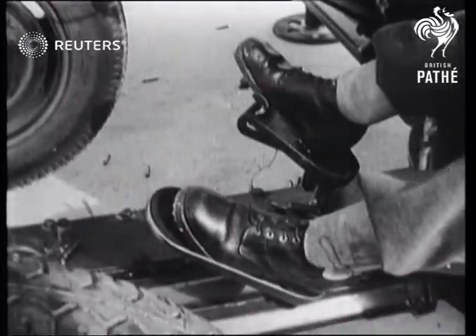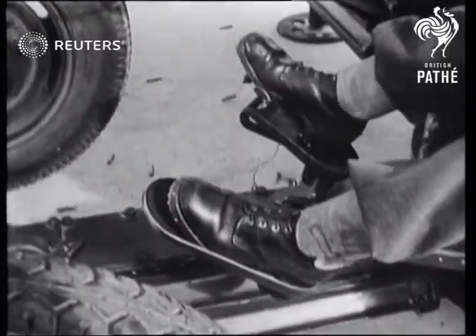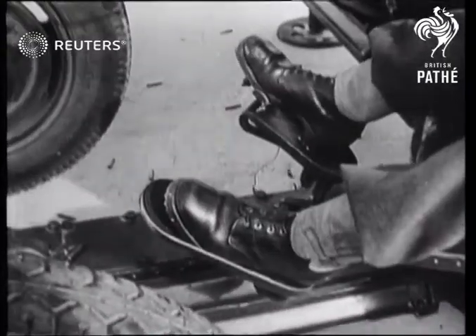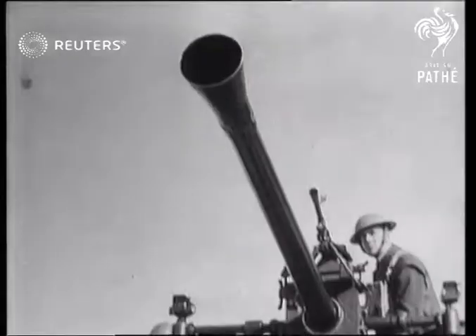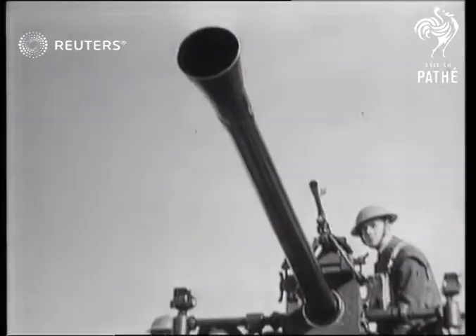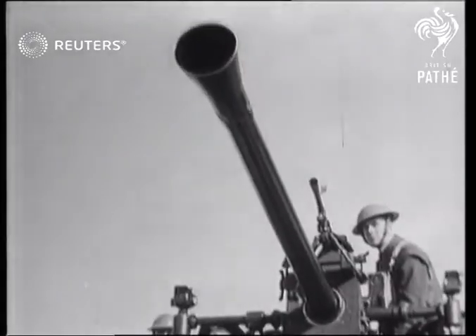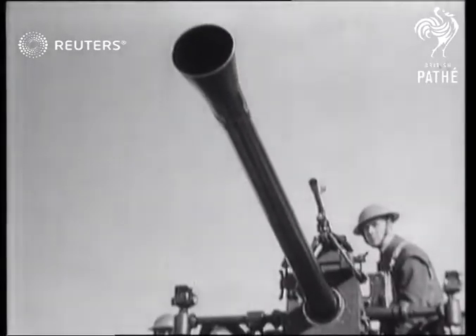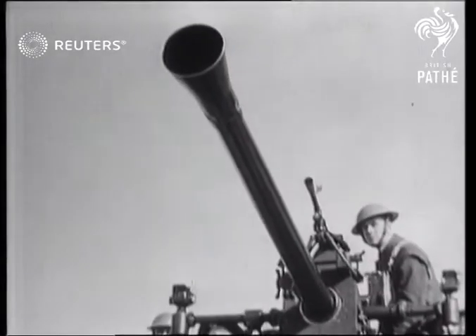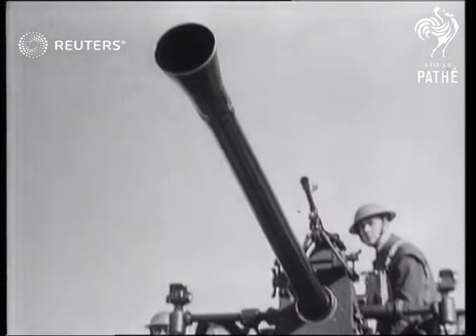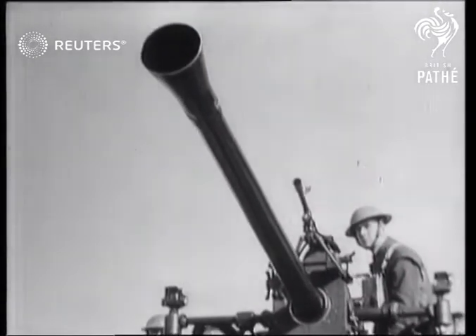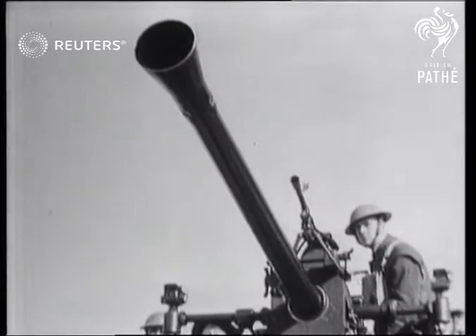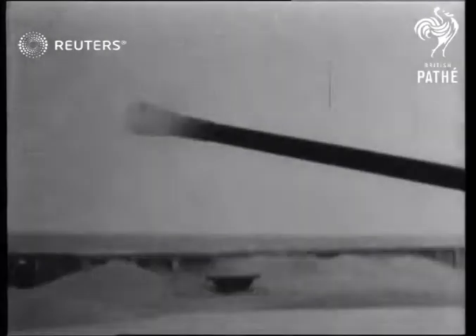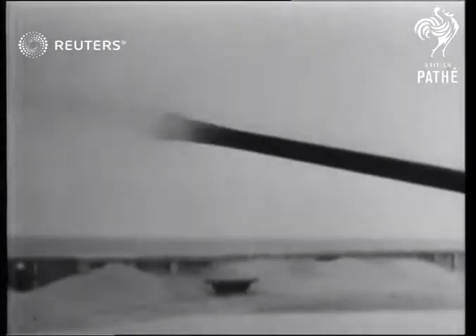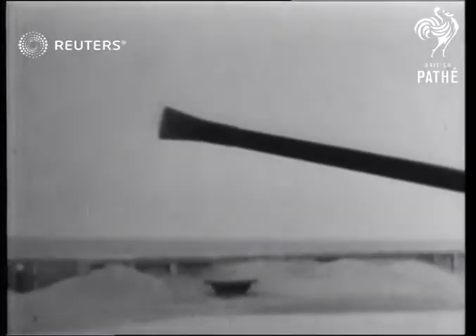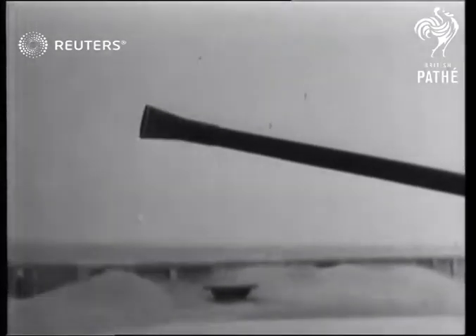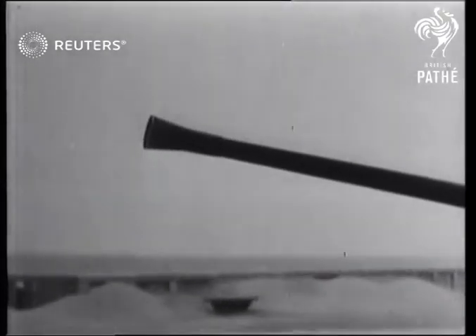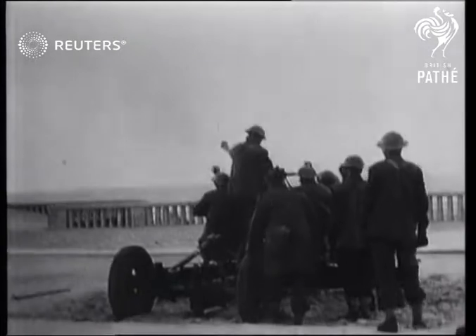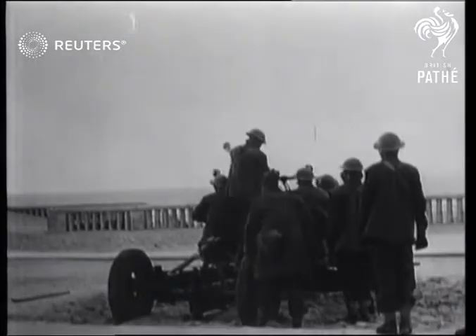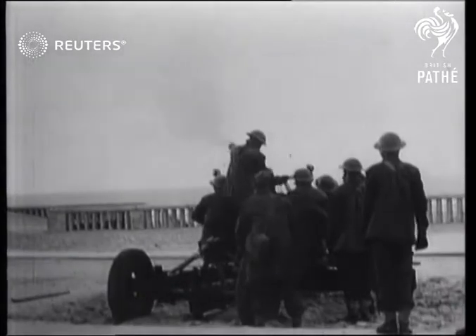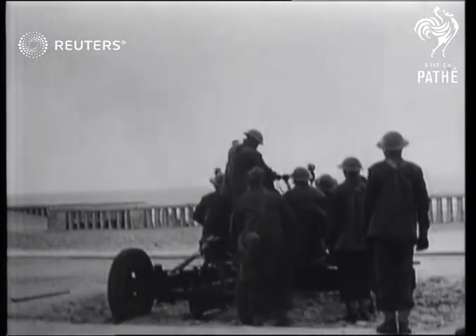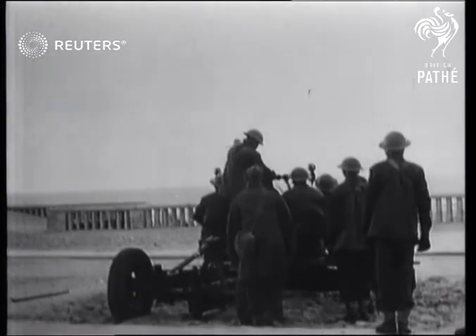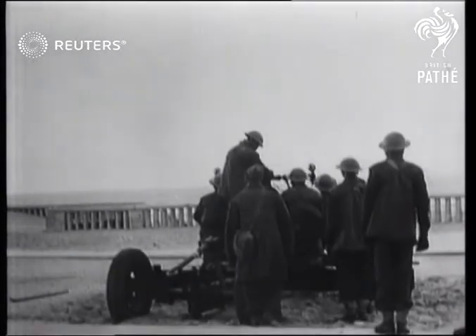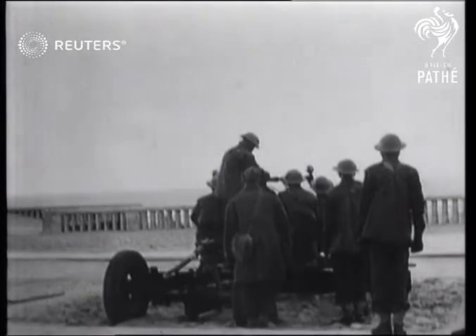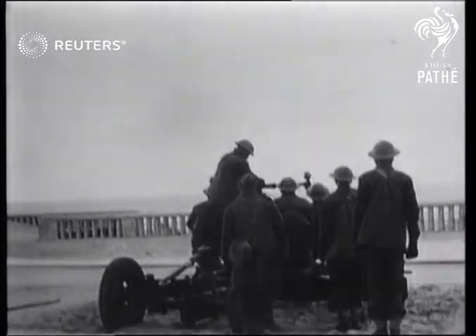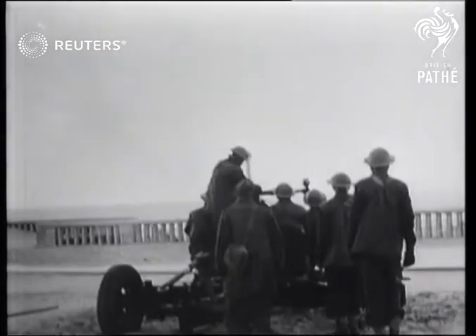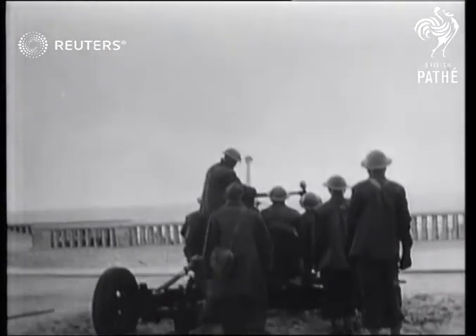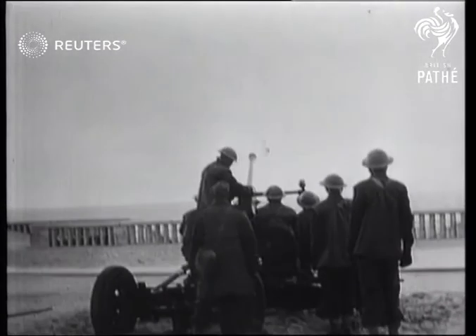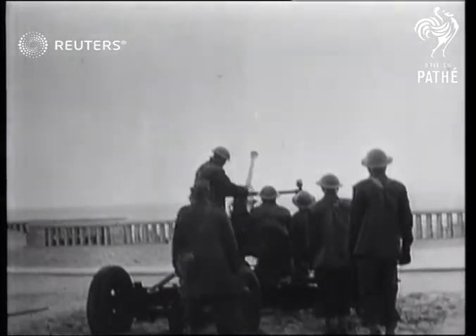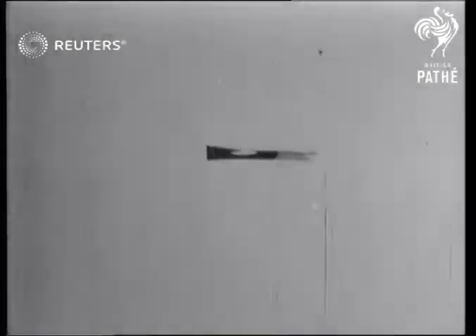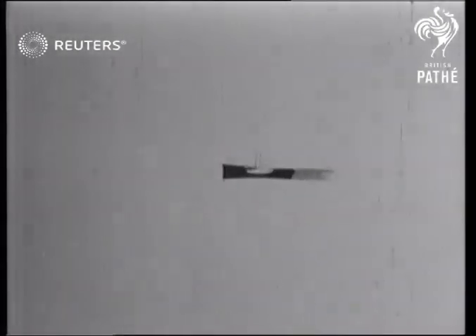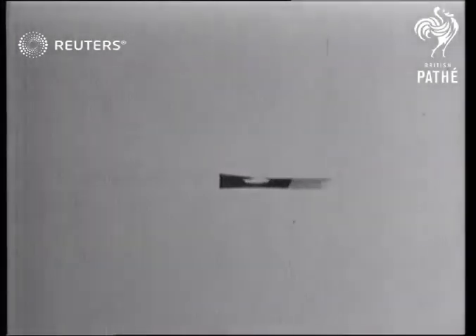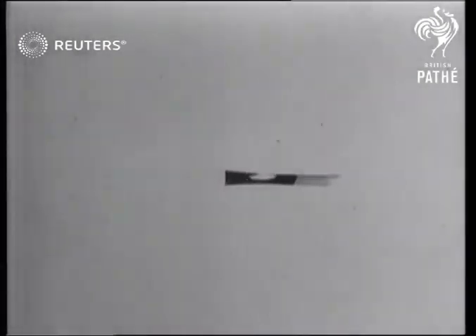One of the features of these guns, apart from rapidity of fire, is their maneuverability. They swing to all points of the compass as fast as a plane can fly.